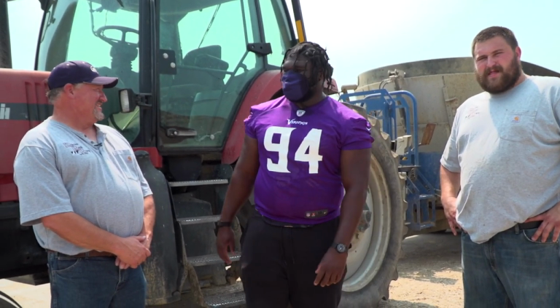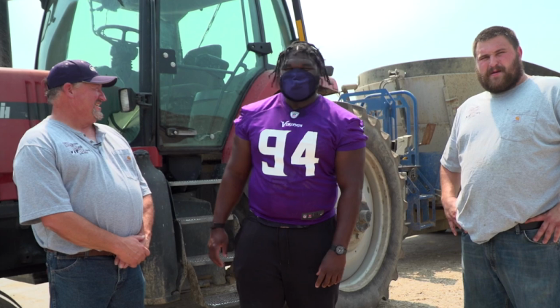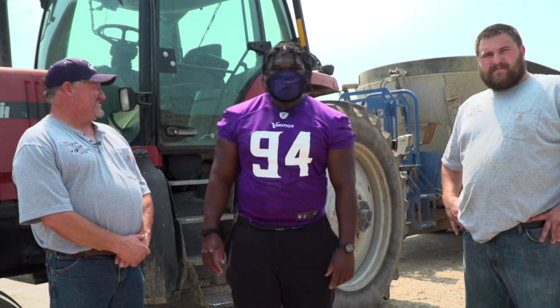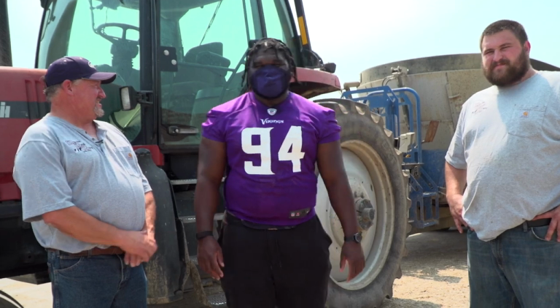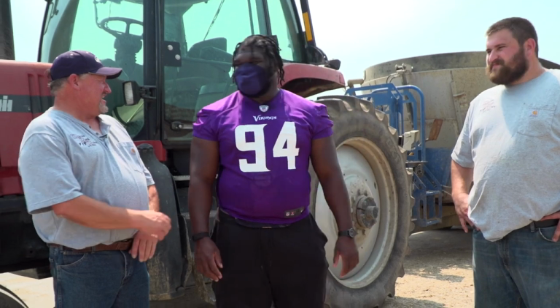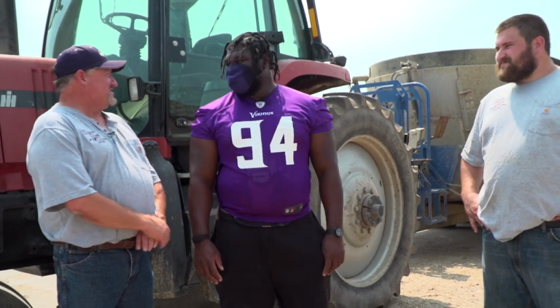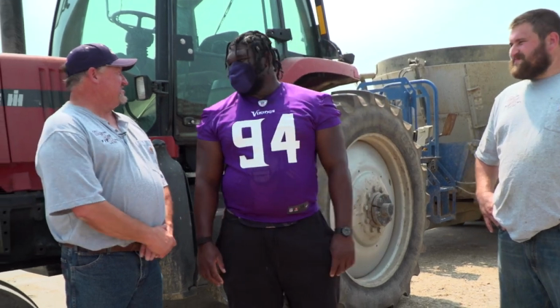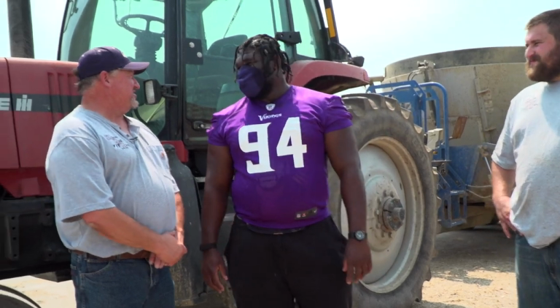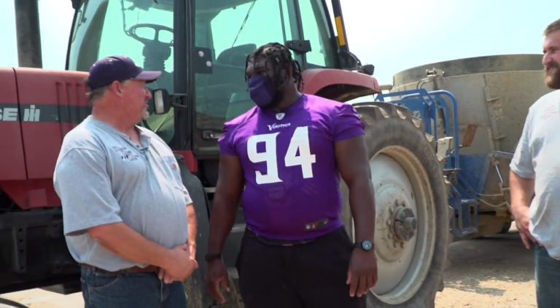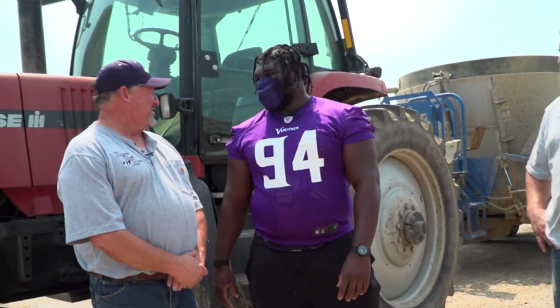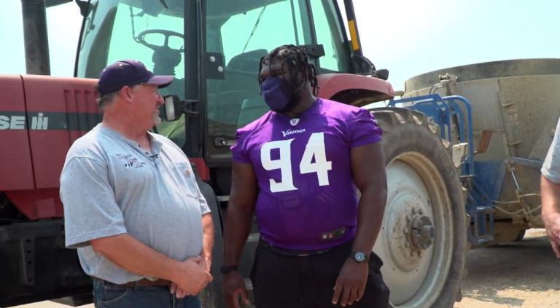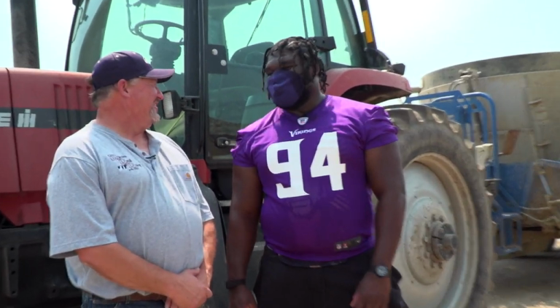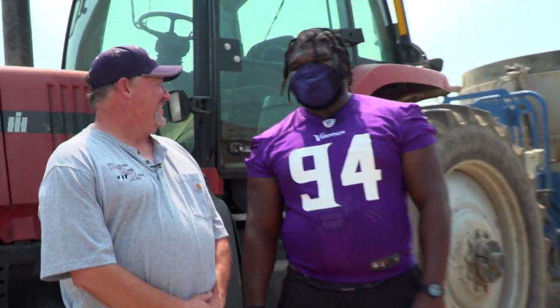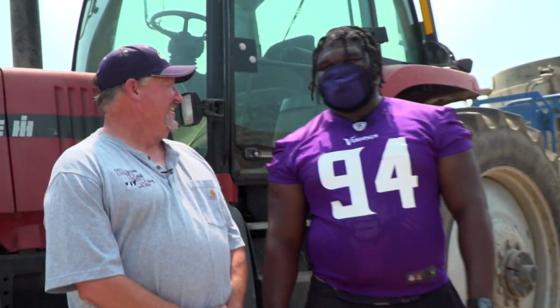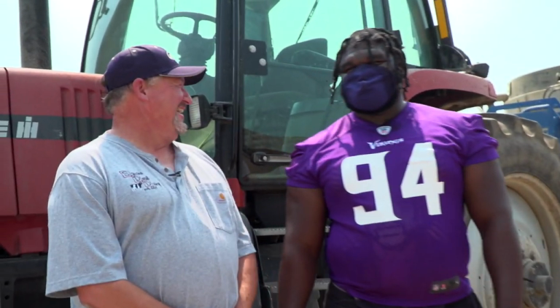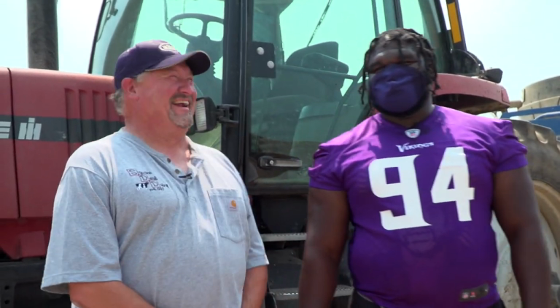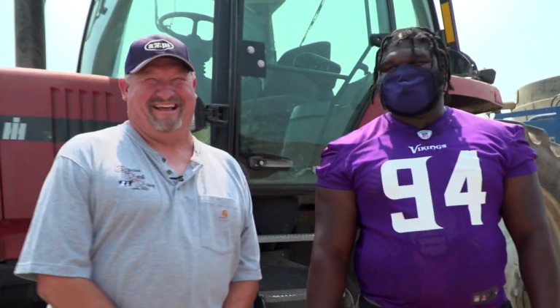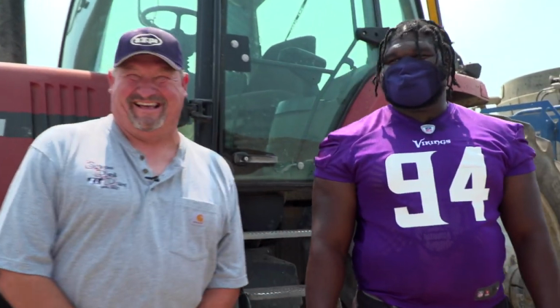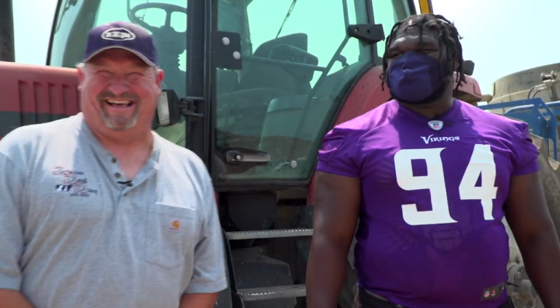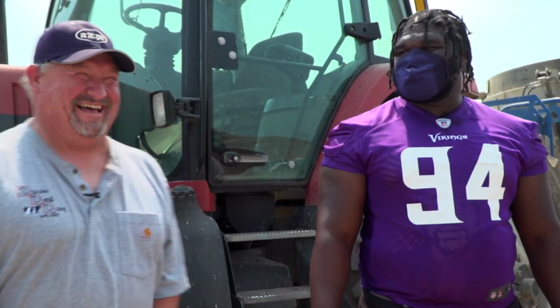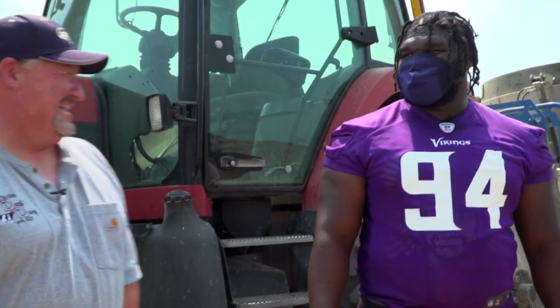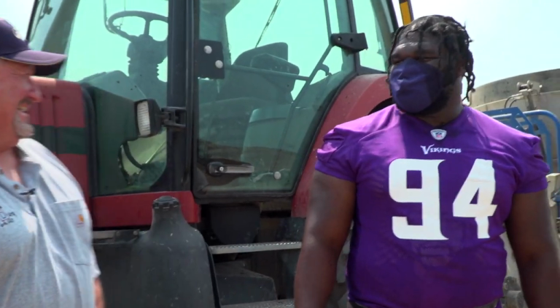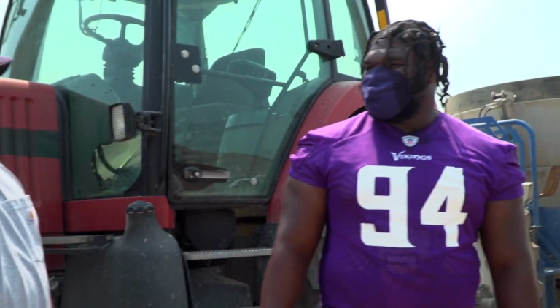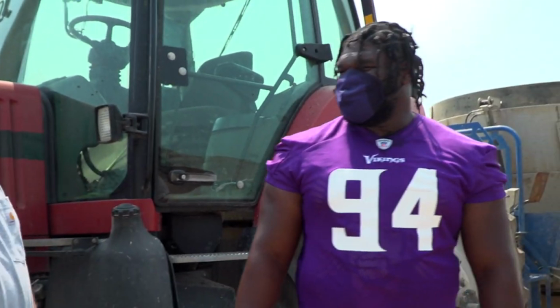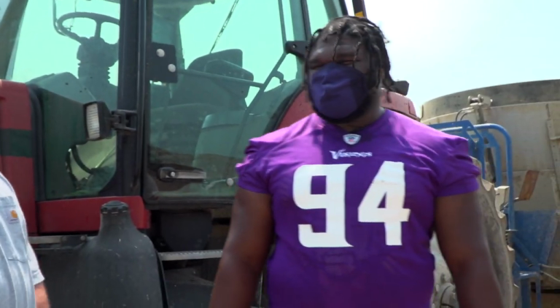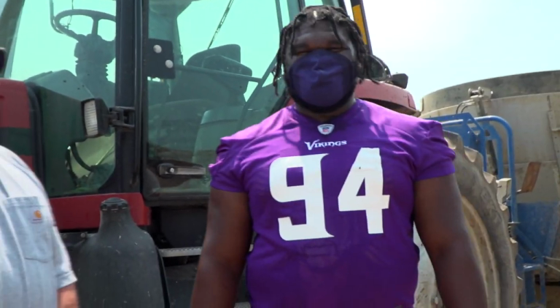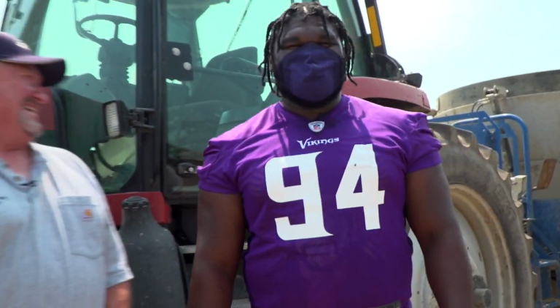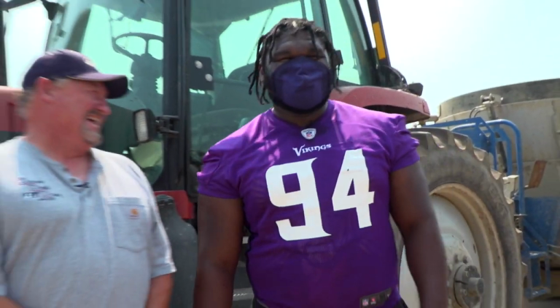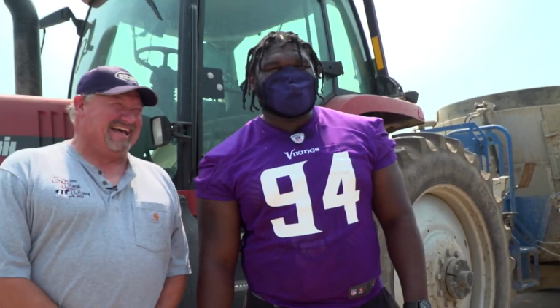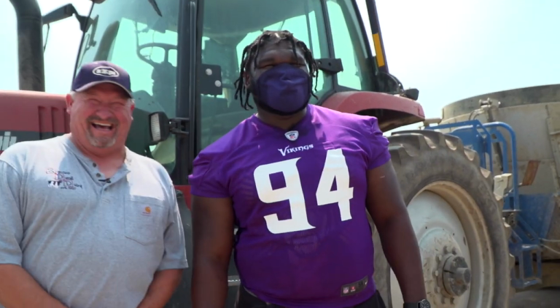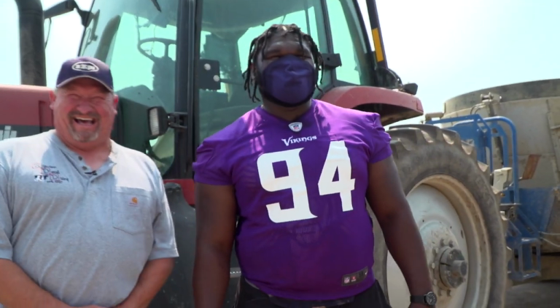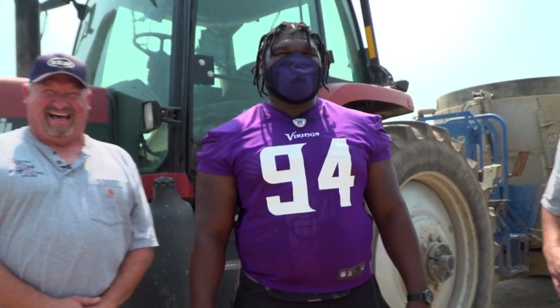Get six sacks this year. Or better! I'm shooting for it.